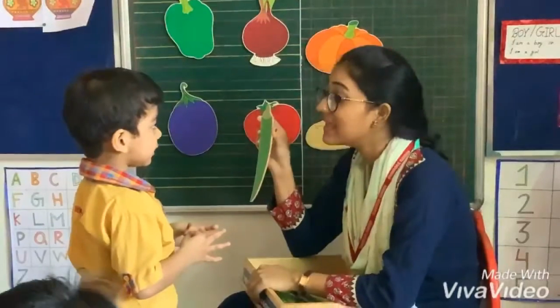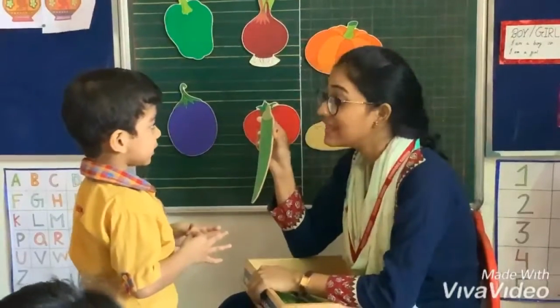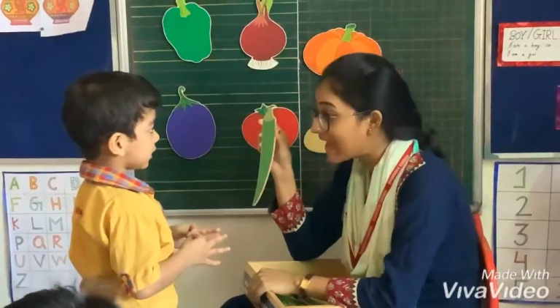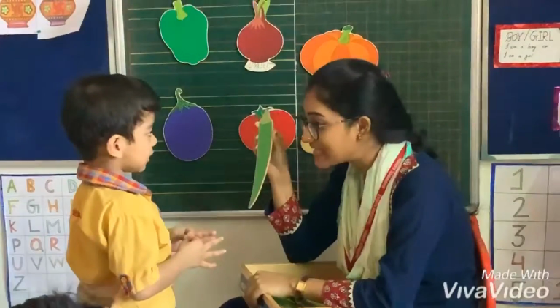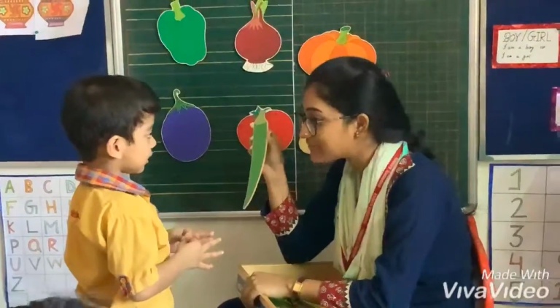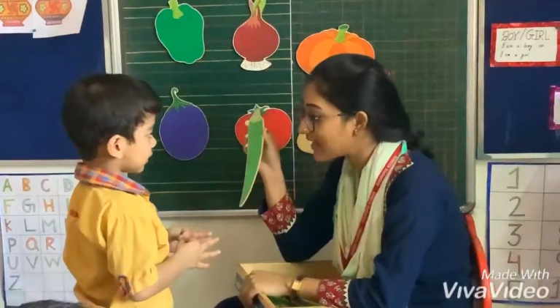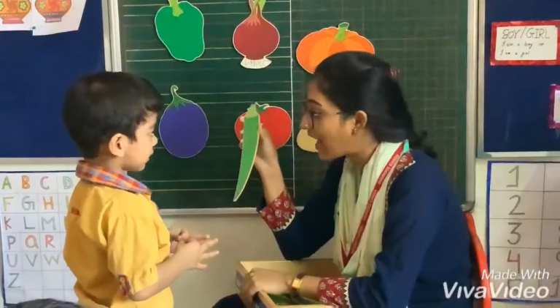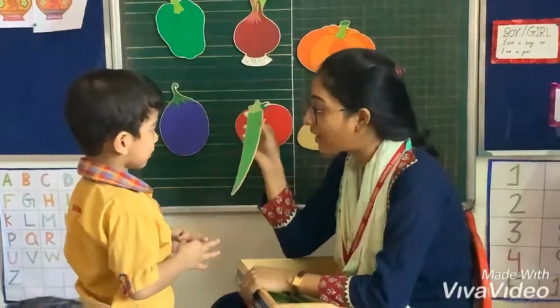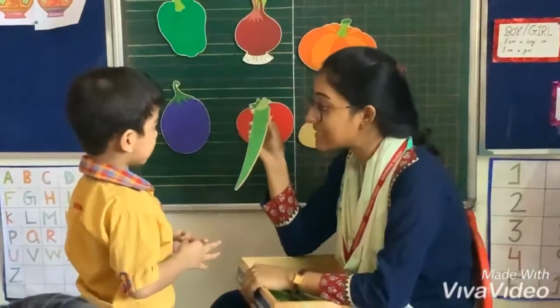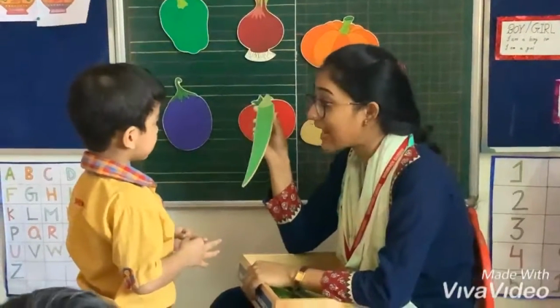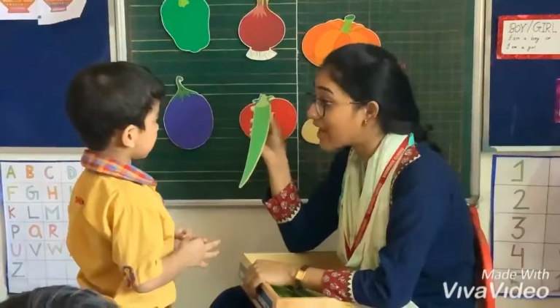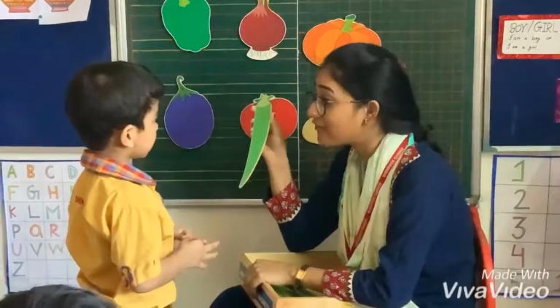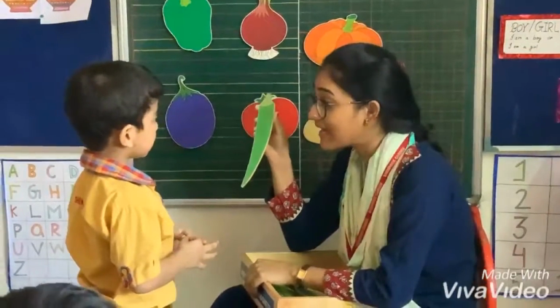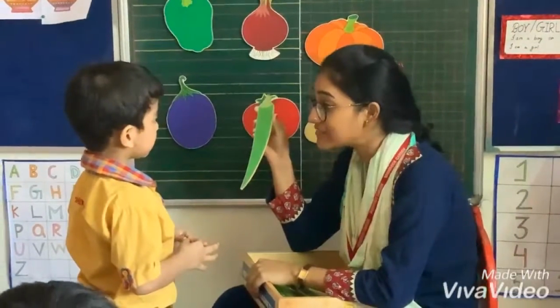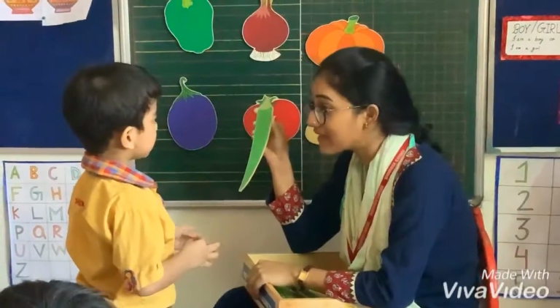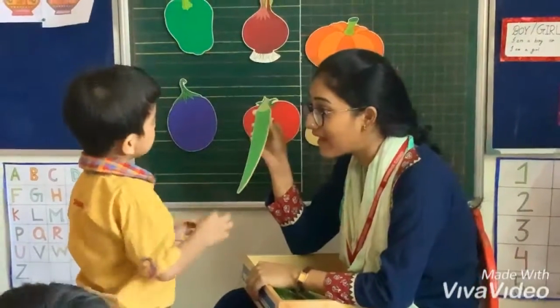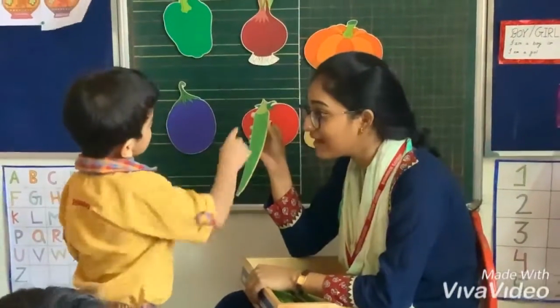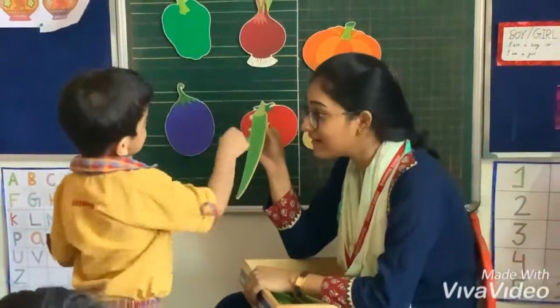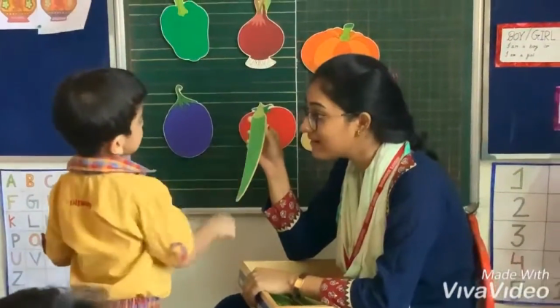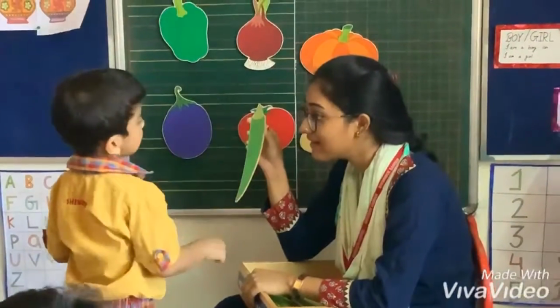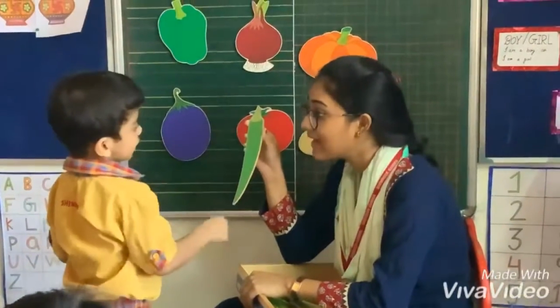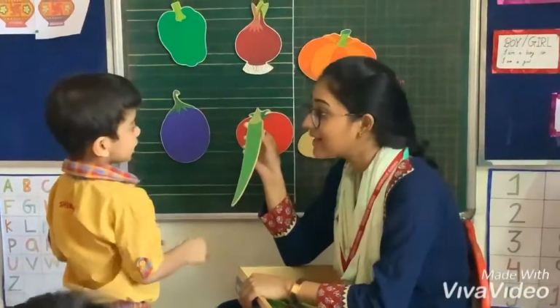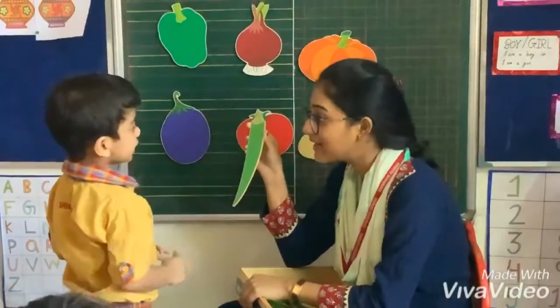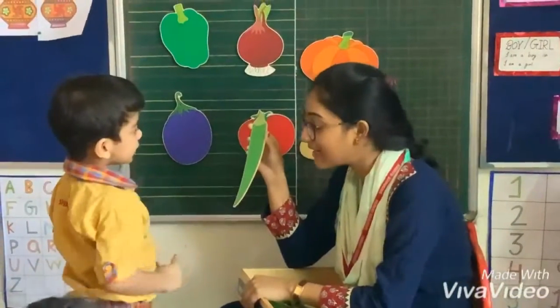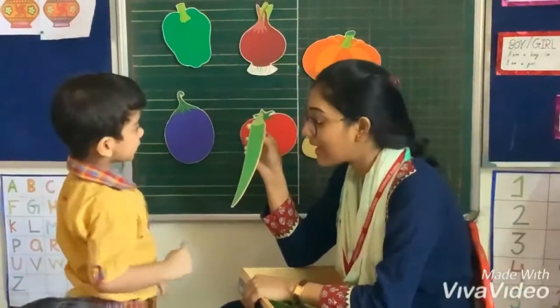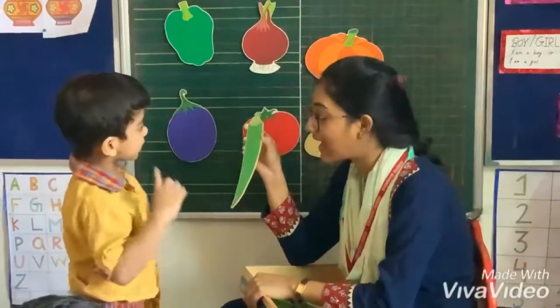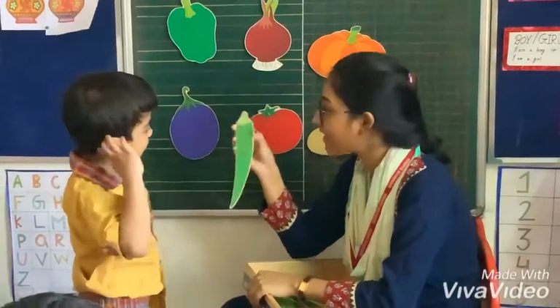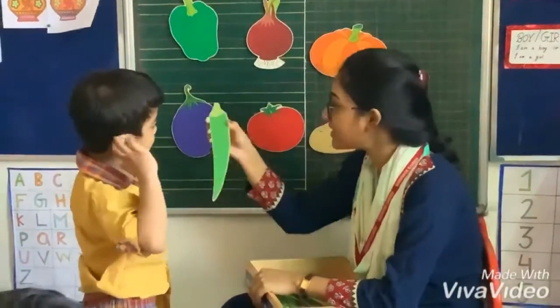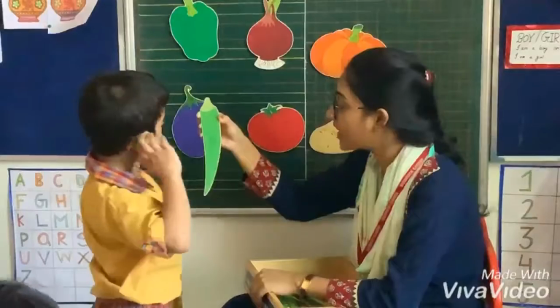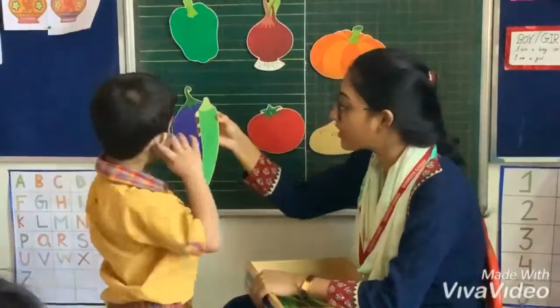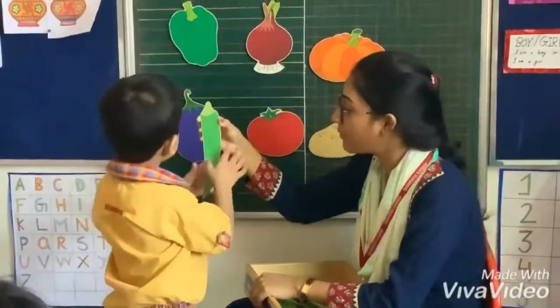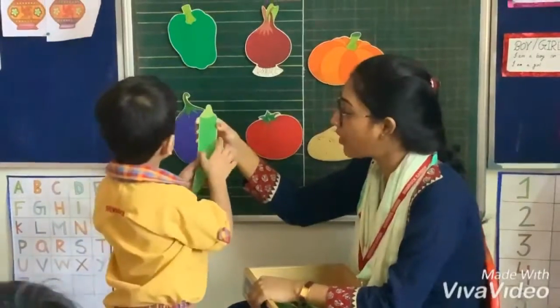Red is a green card. What is the color of the red-green card? Green color. Let's take it on the board.